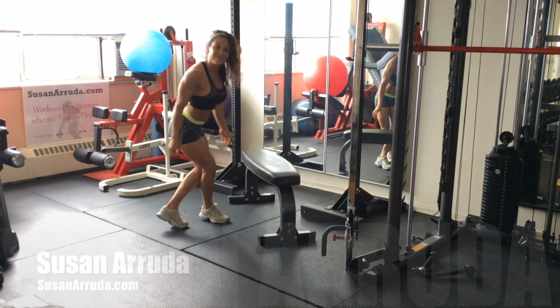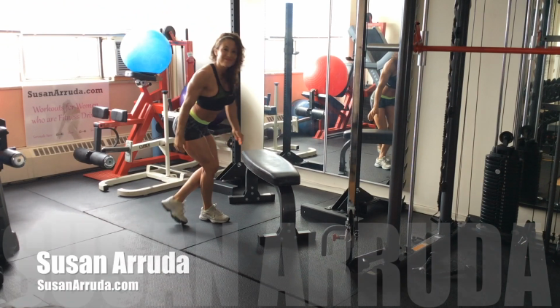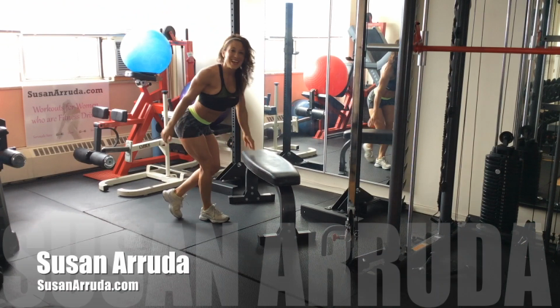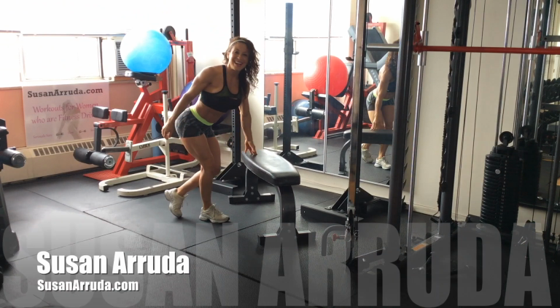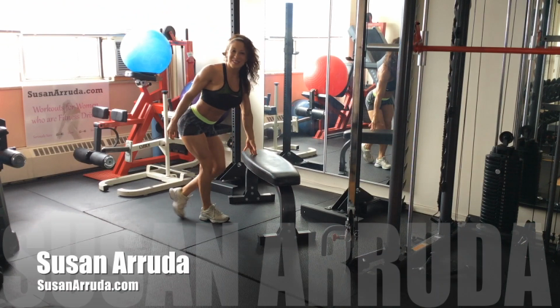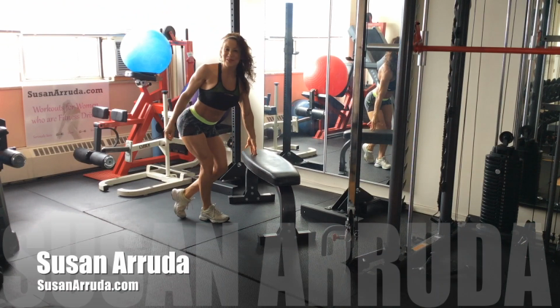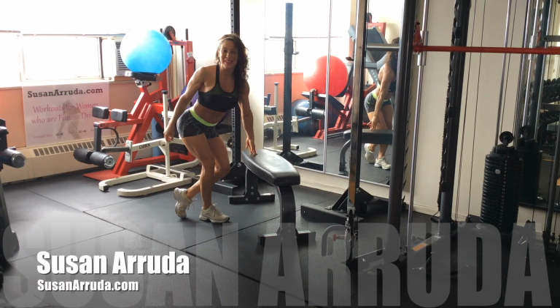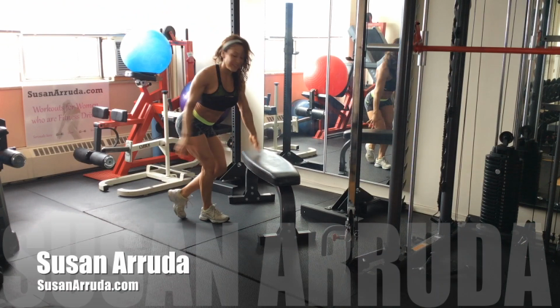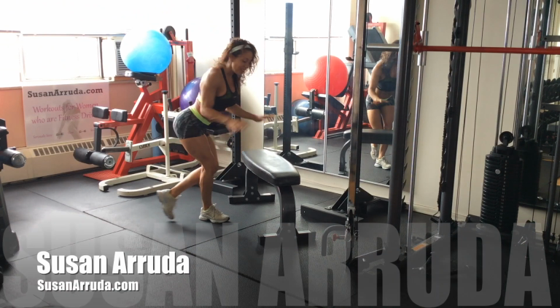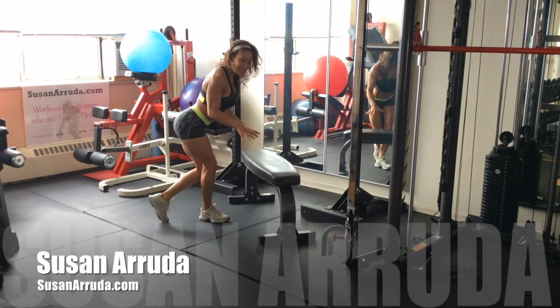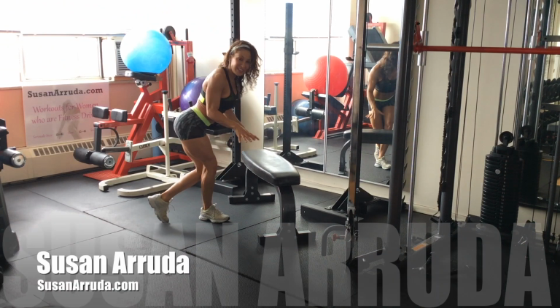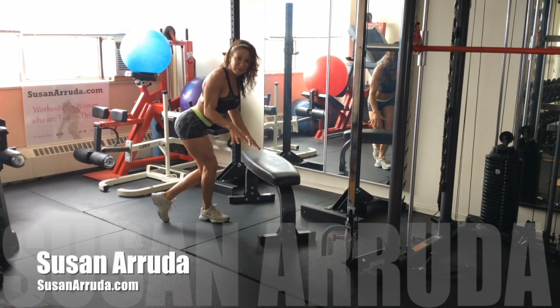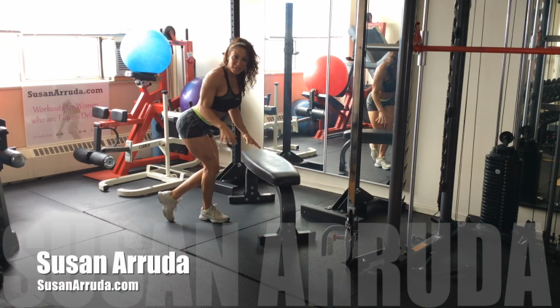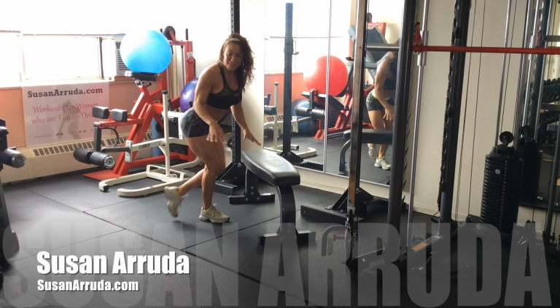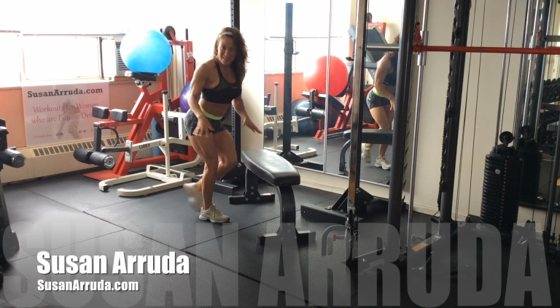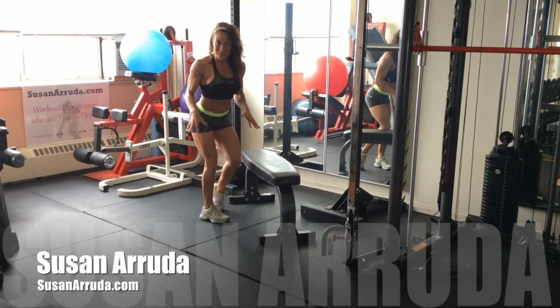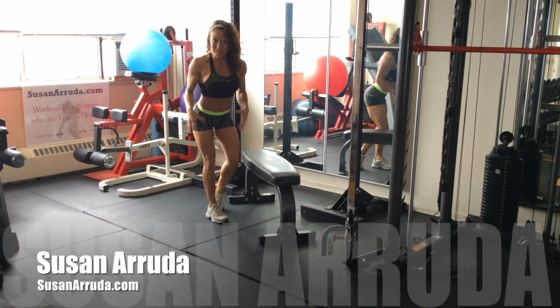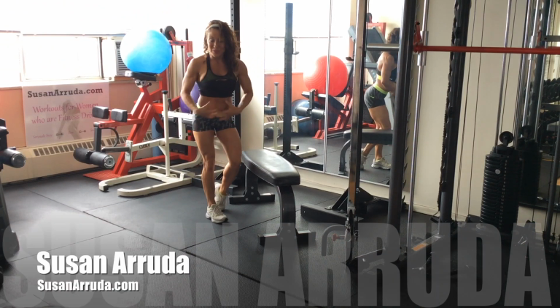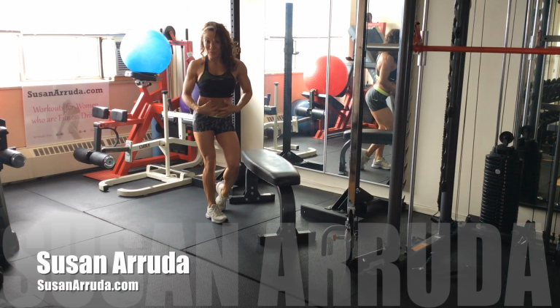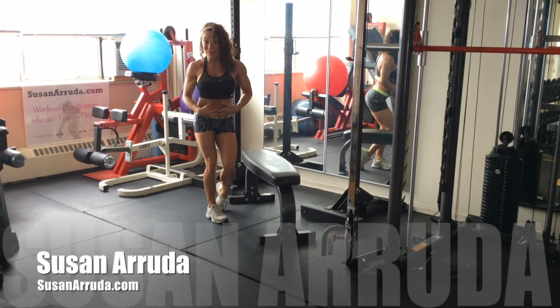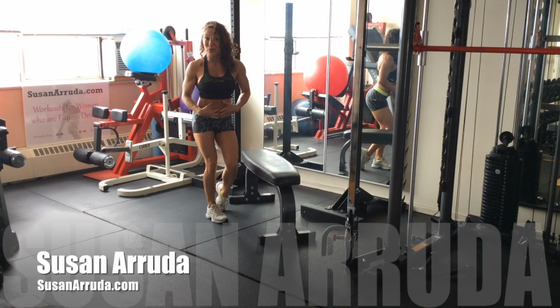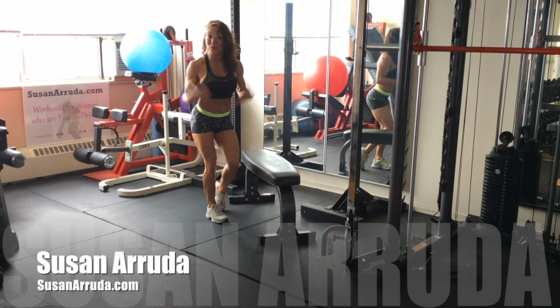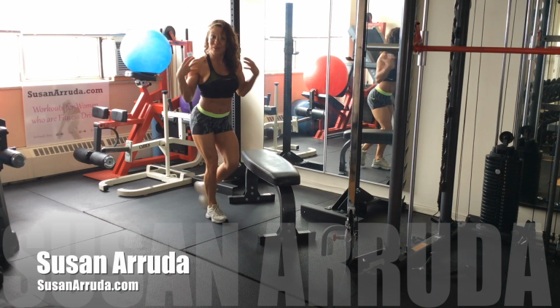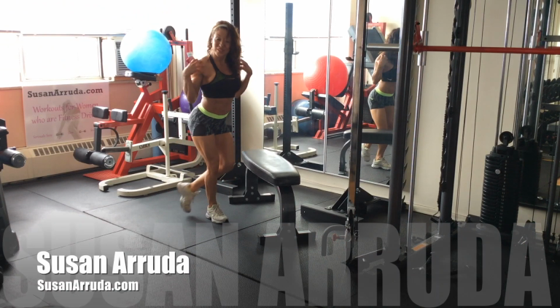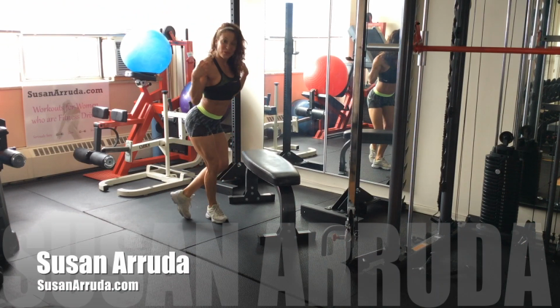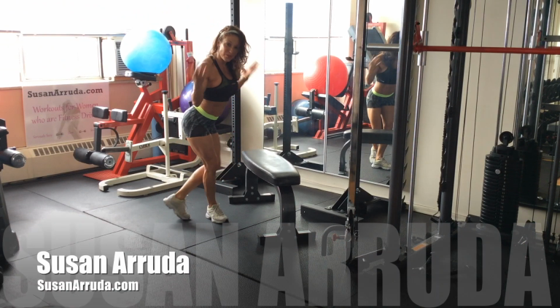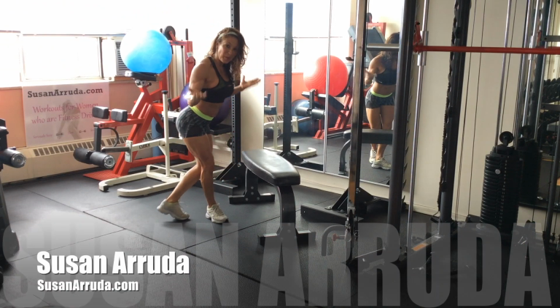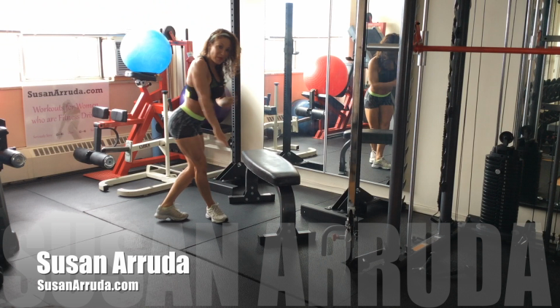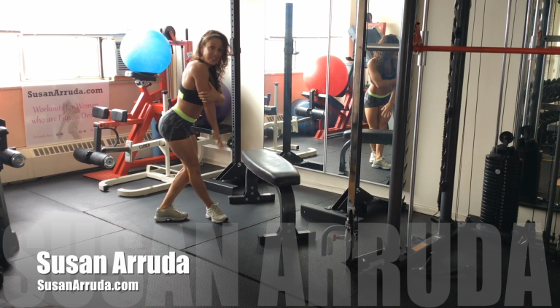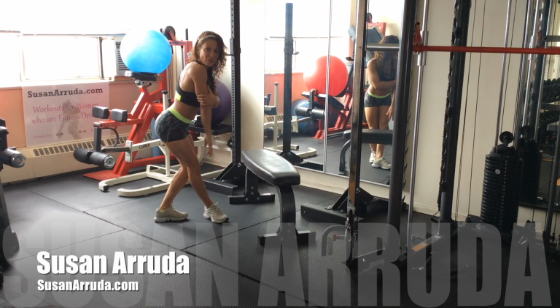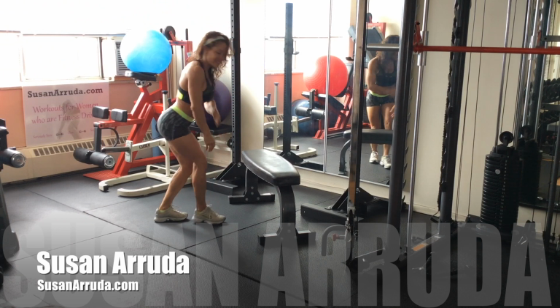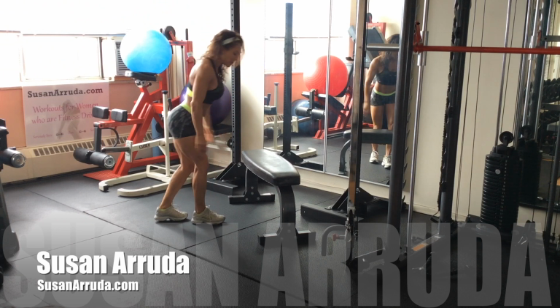Hi, Susan Erie here. You're going to need a bench for this exercise. We're going to work the core, shoulders, upper body, triceps.